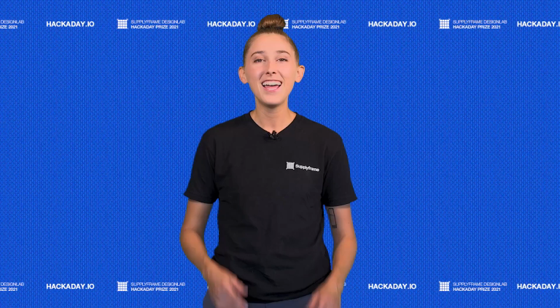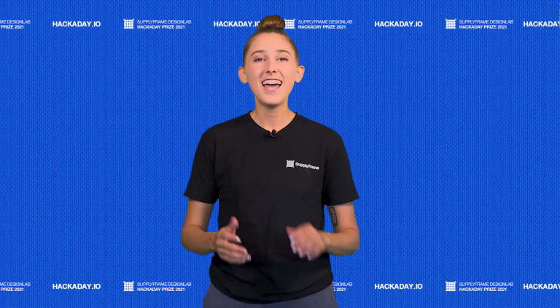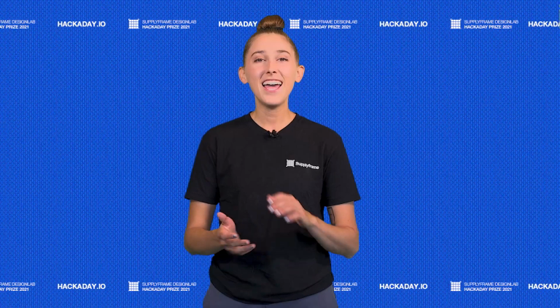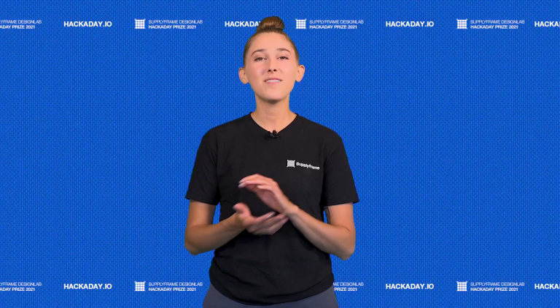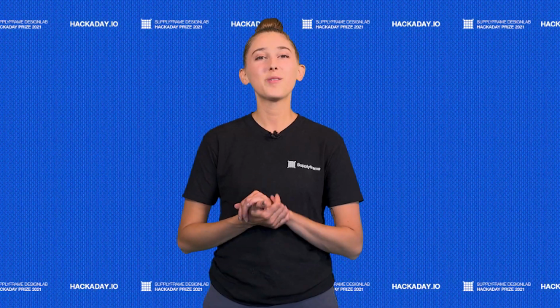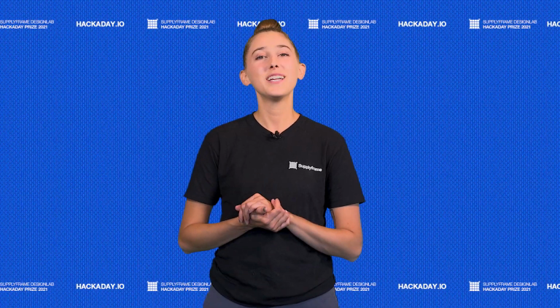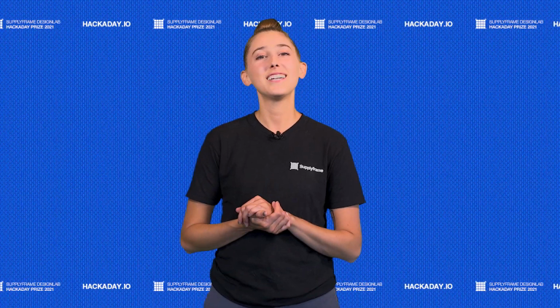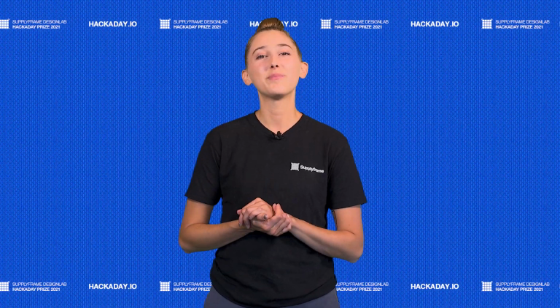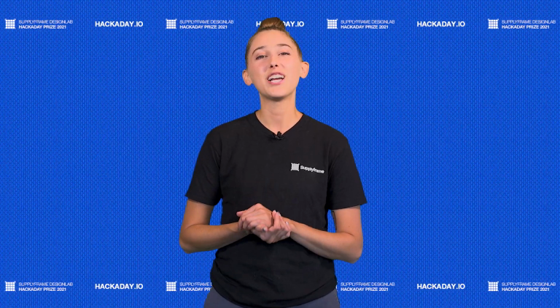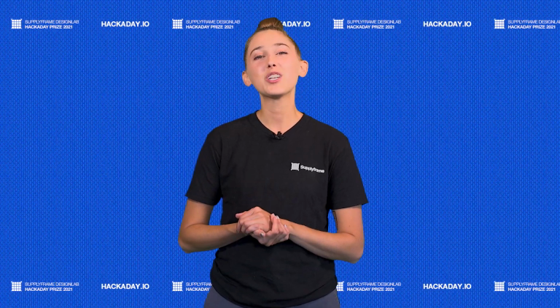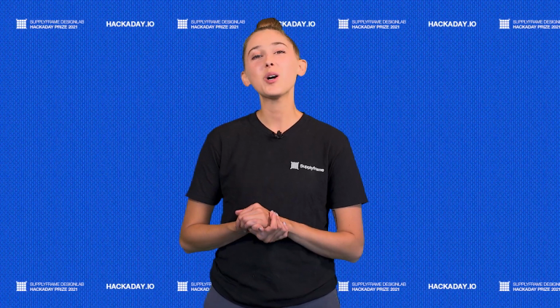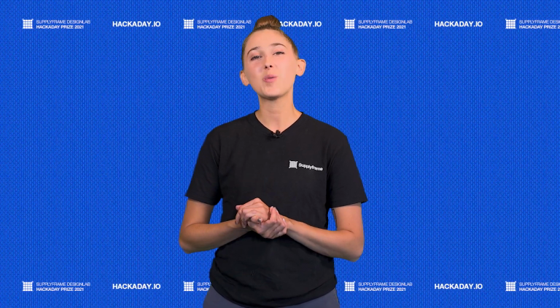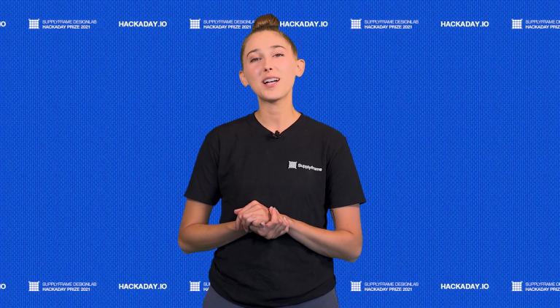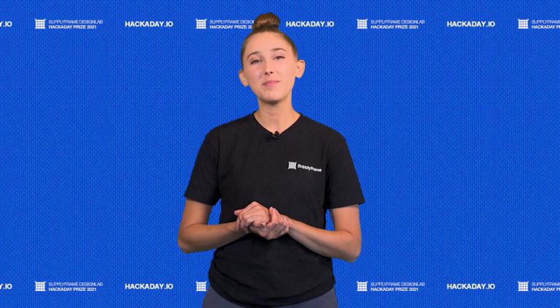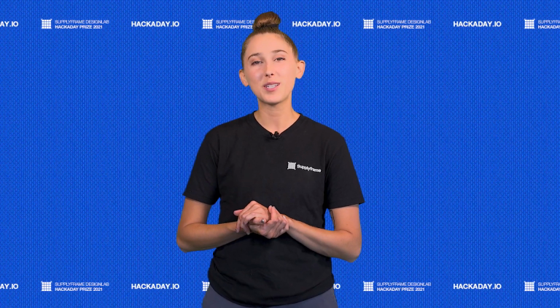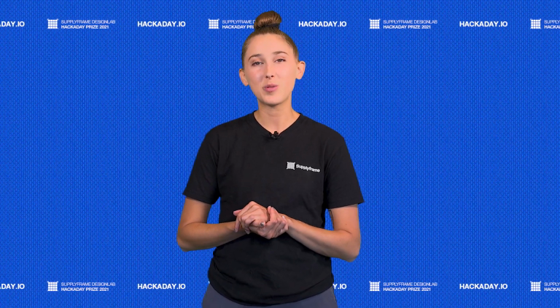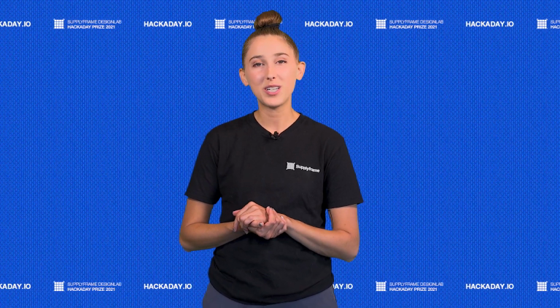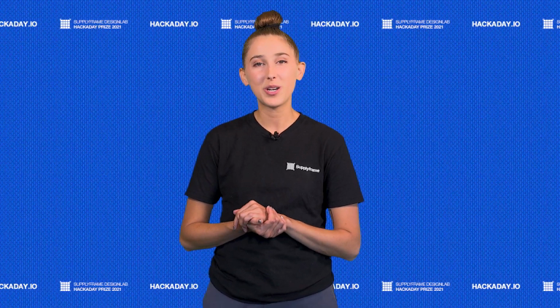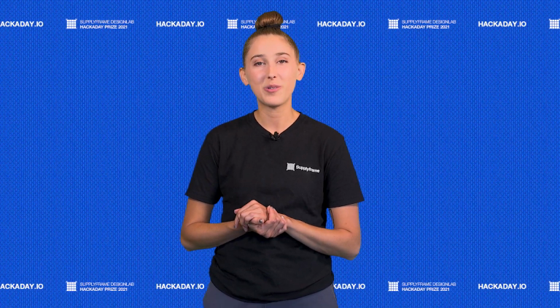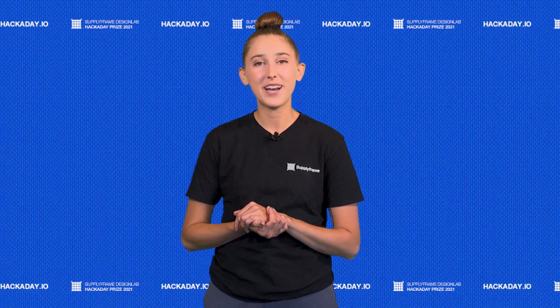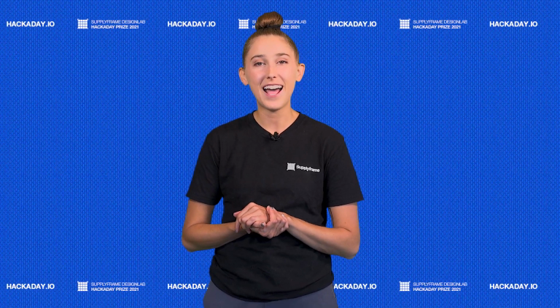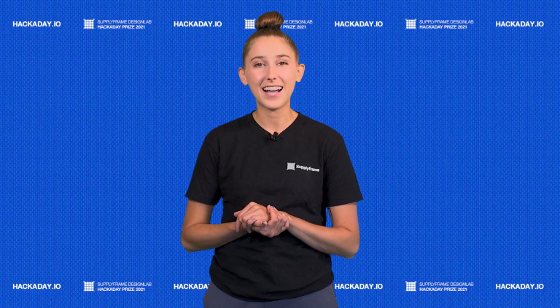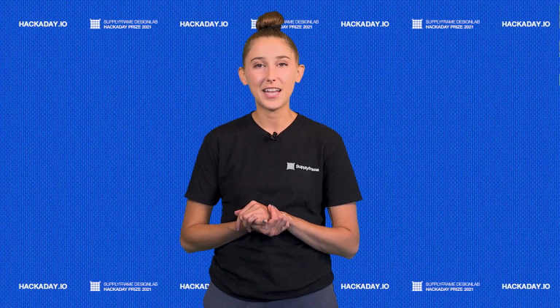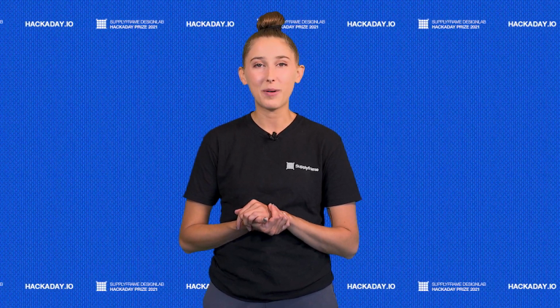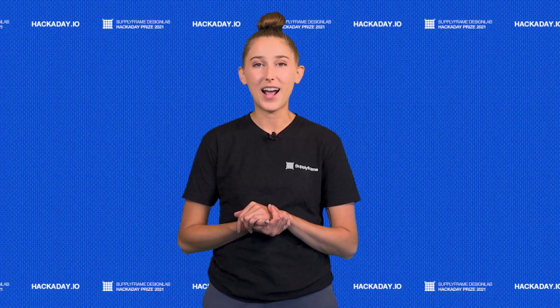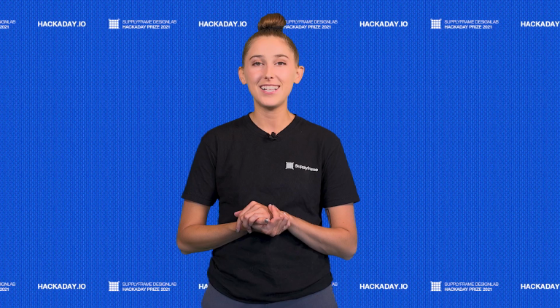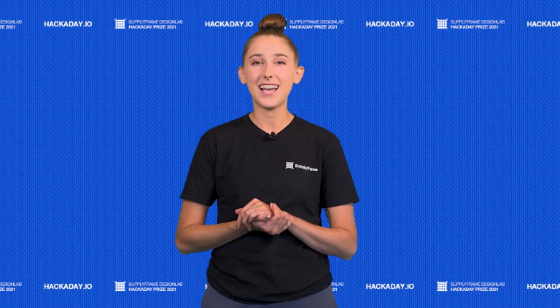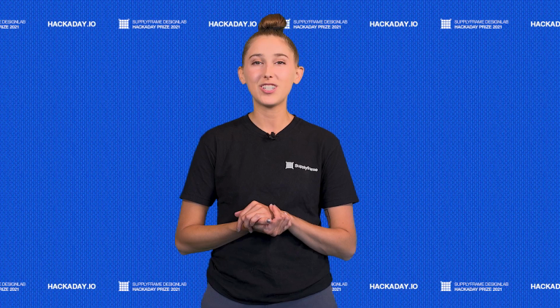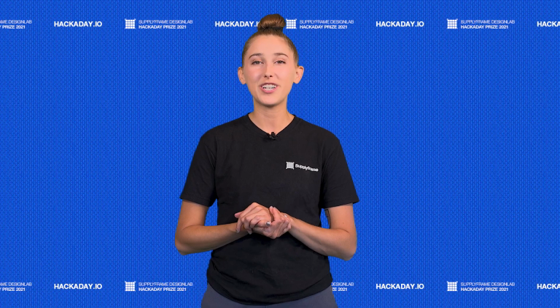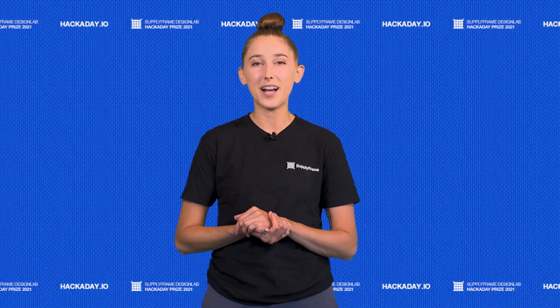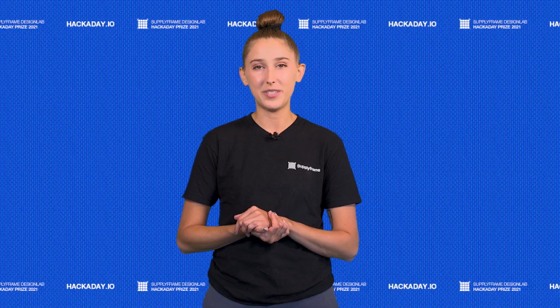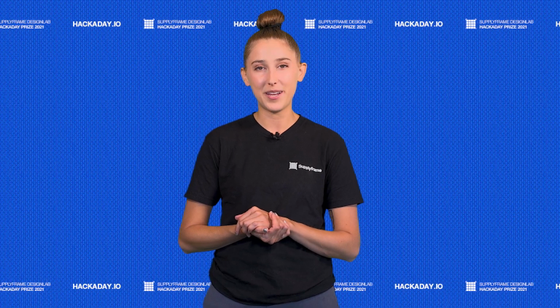Hey everyone, it's Magenta. Welcome to the 2021 Hackaday Prize entry update.